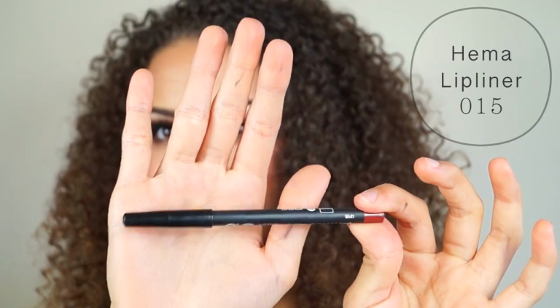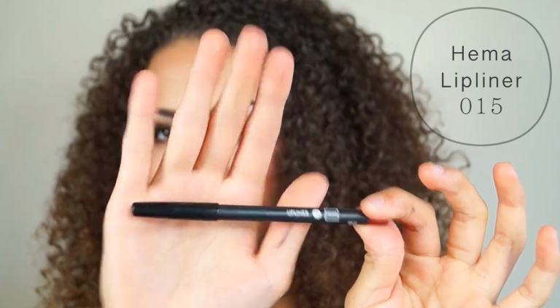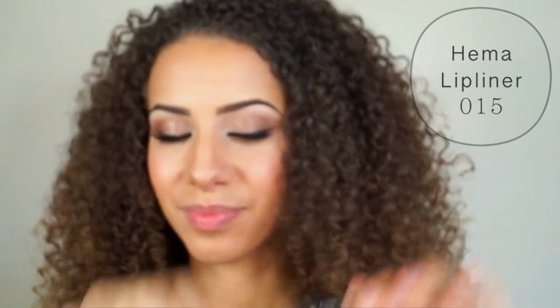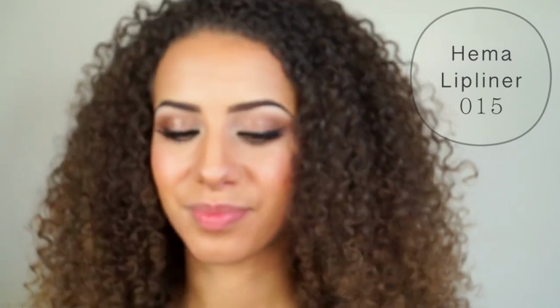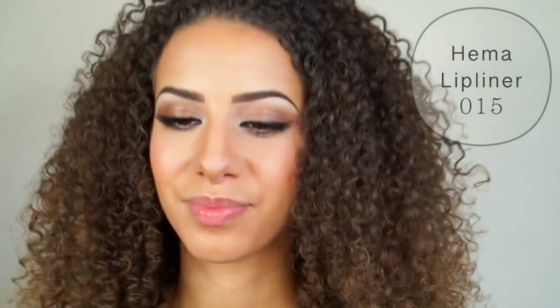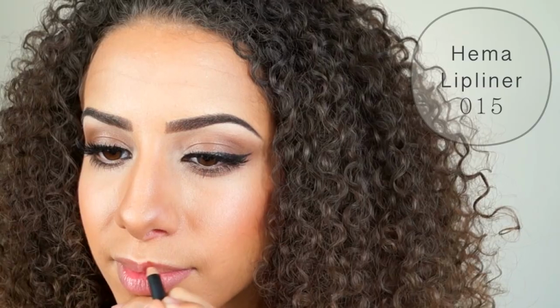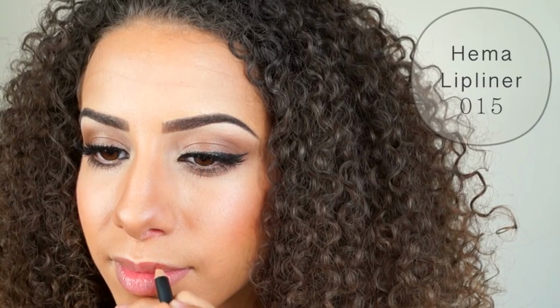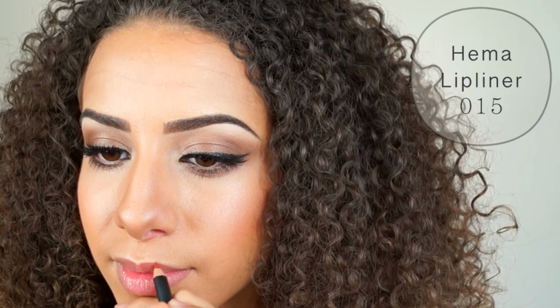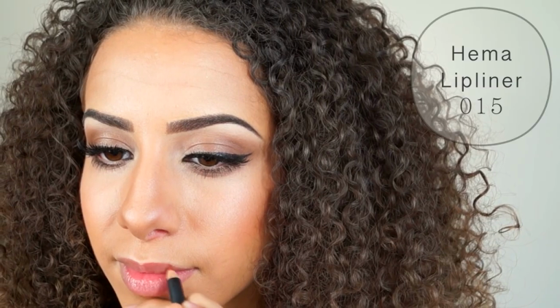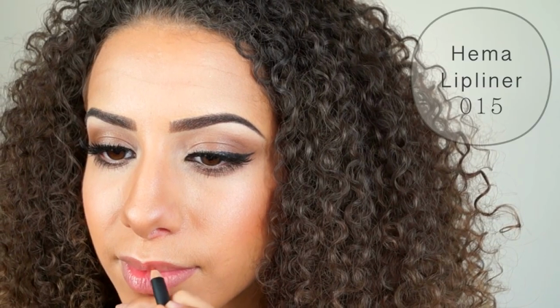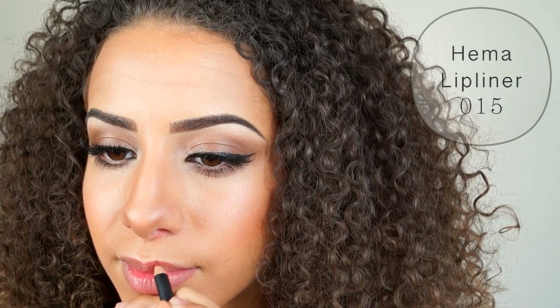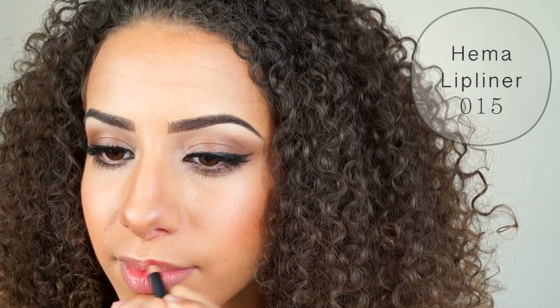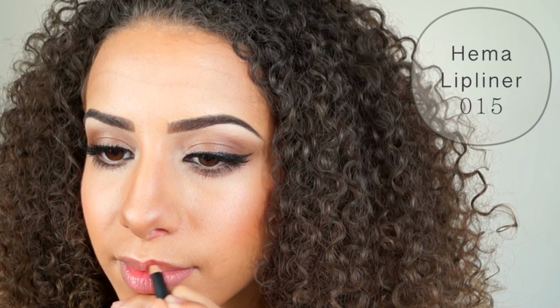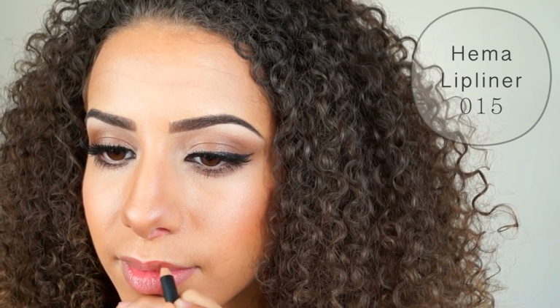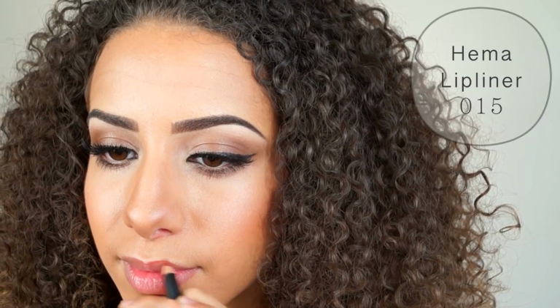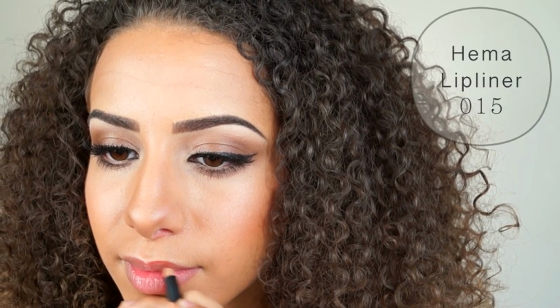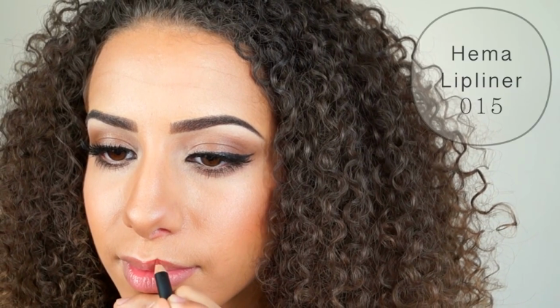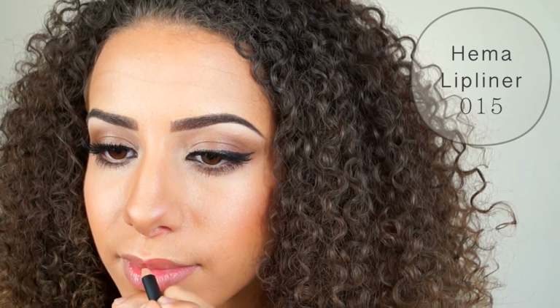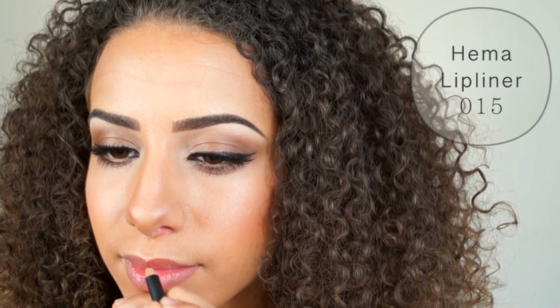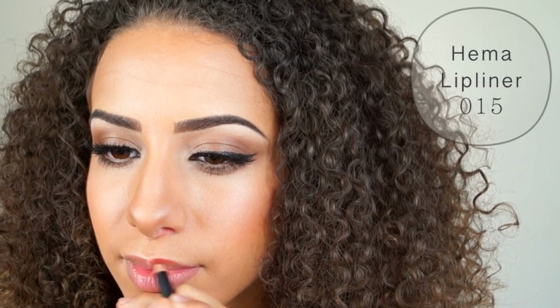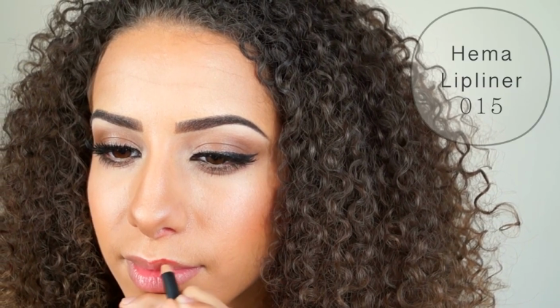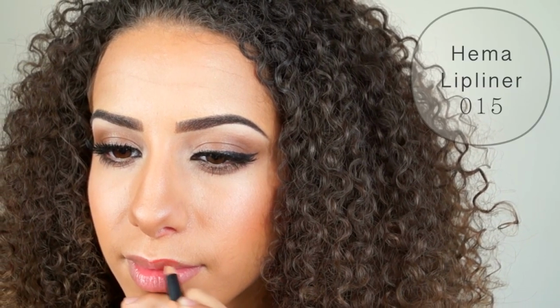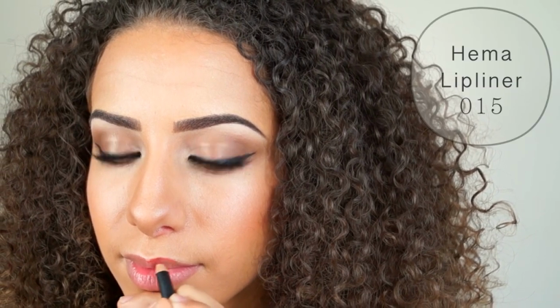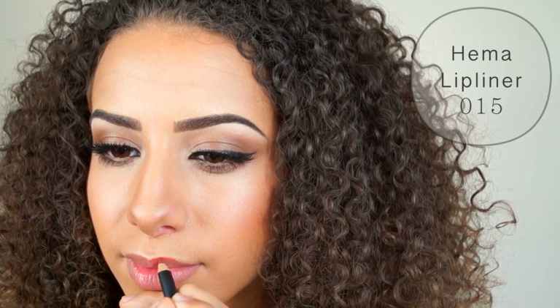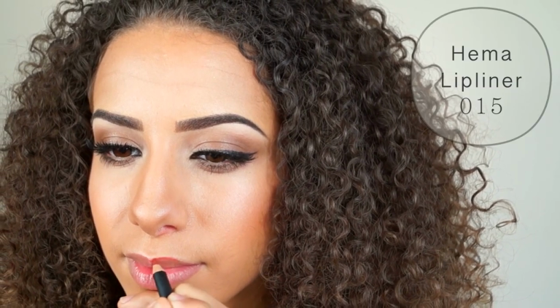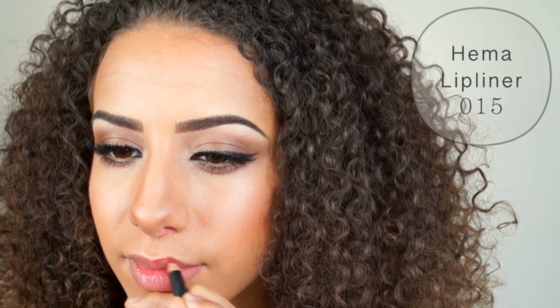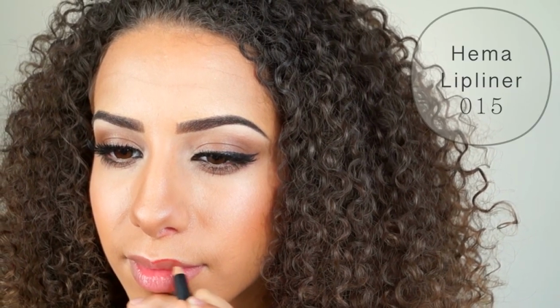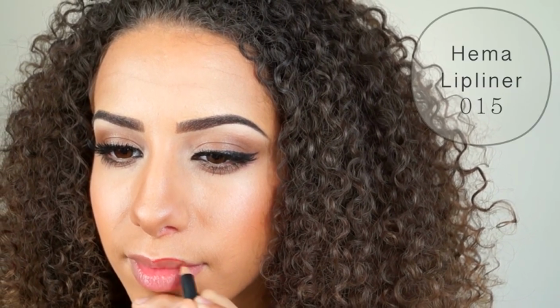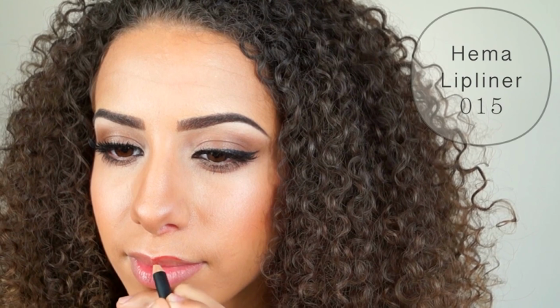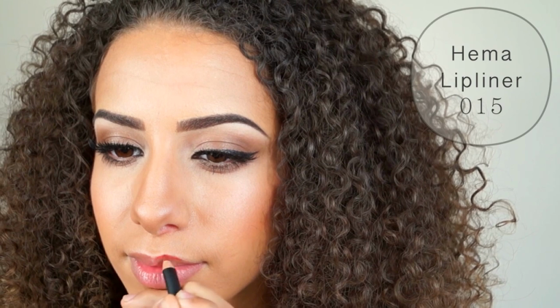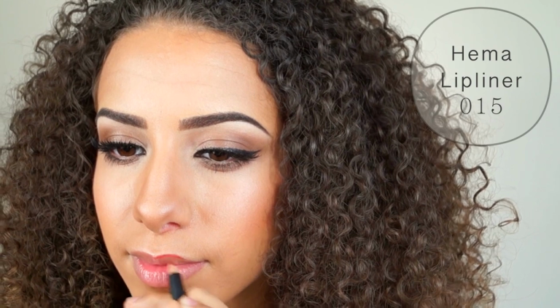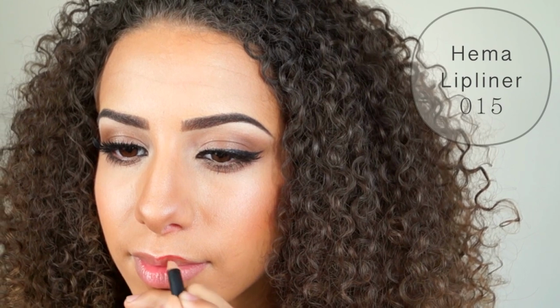The first thing you need to do is outlining your lips with a lip pencil. This should be a red color.